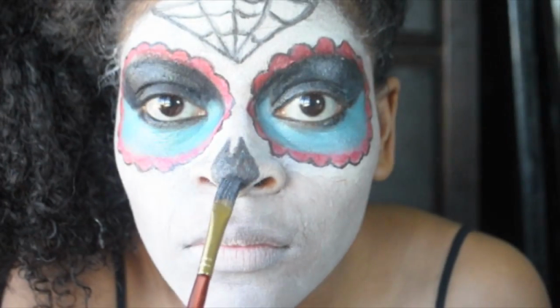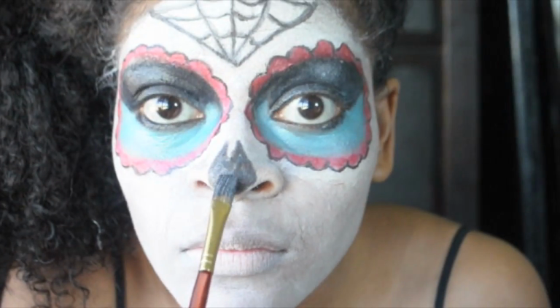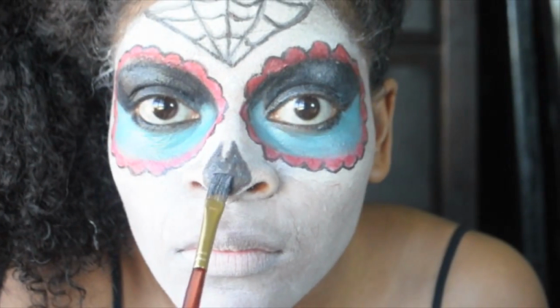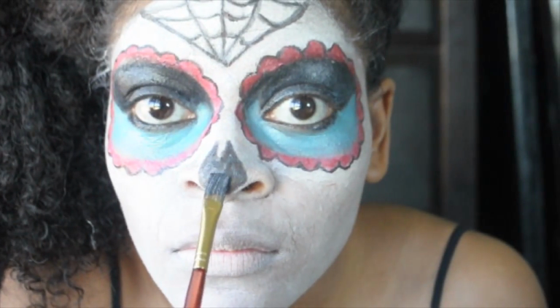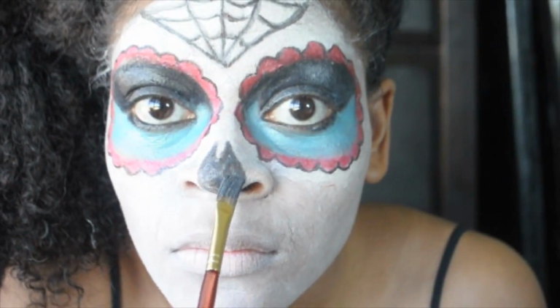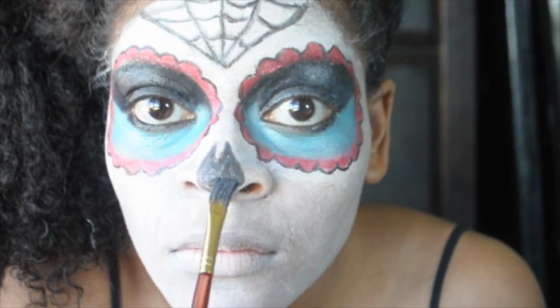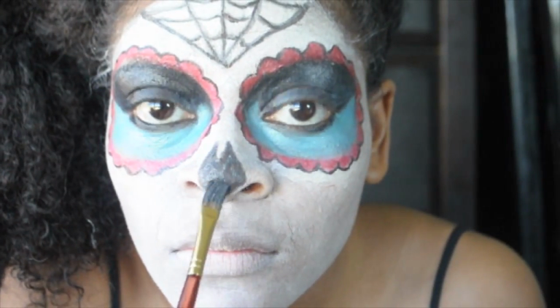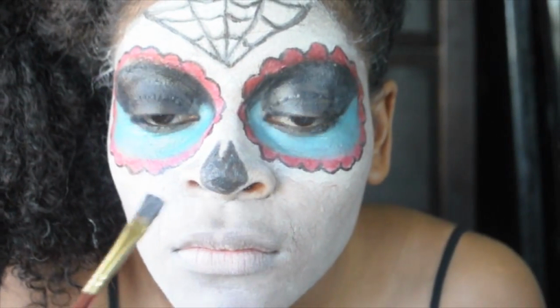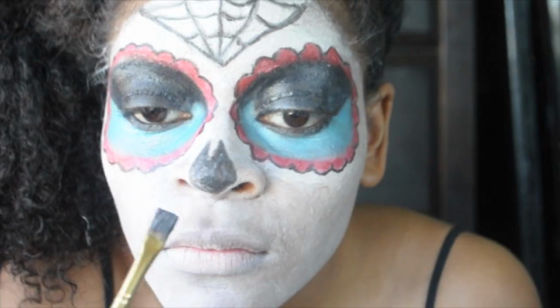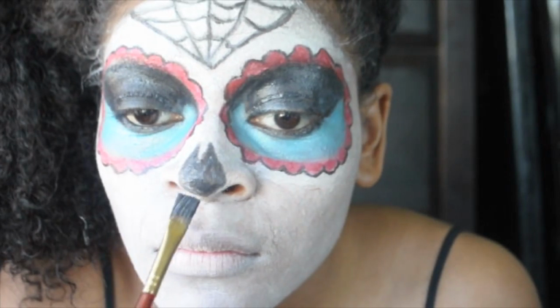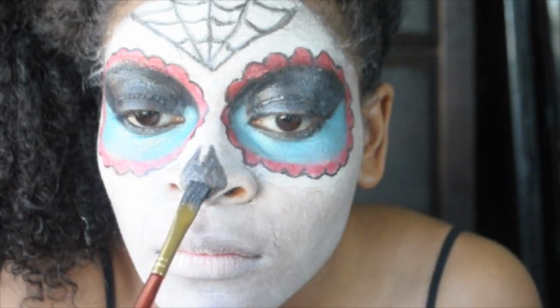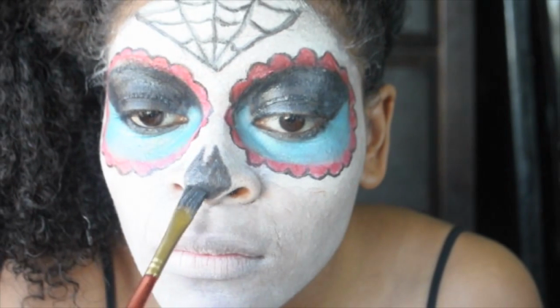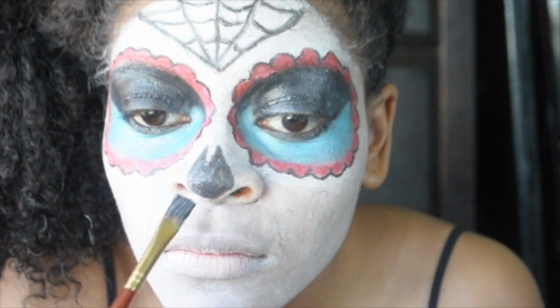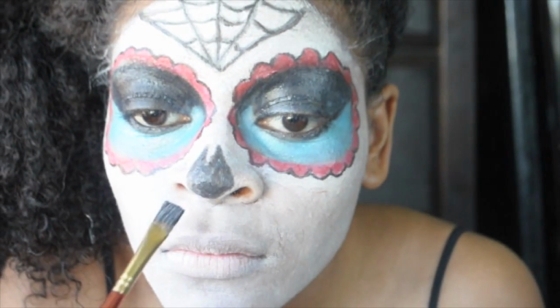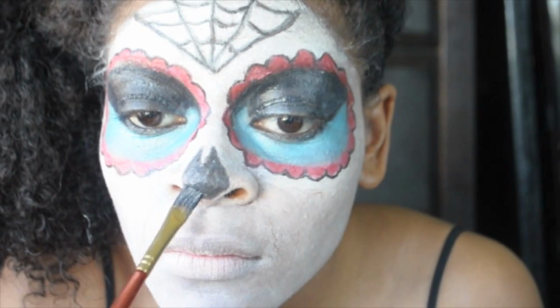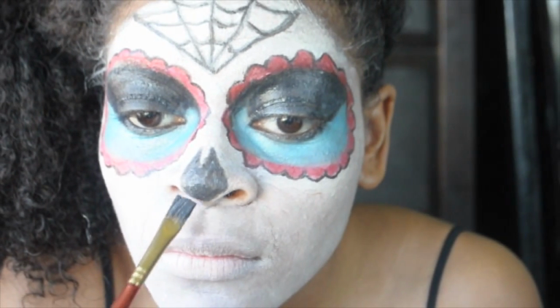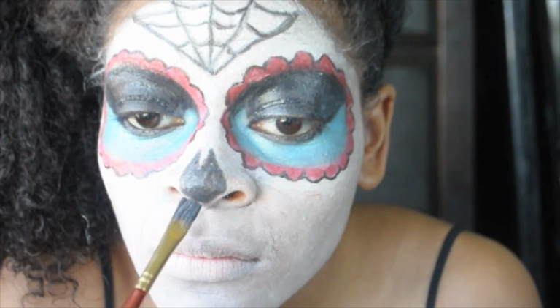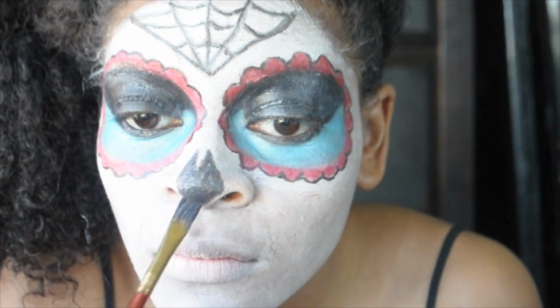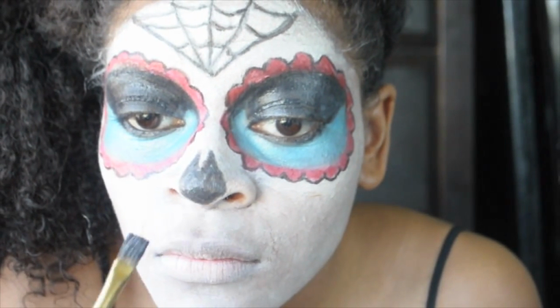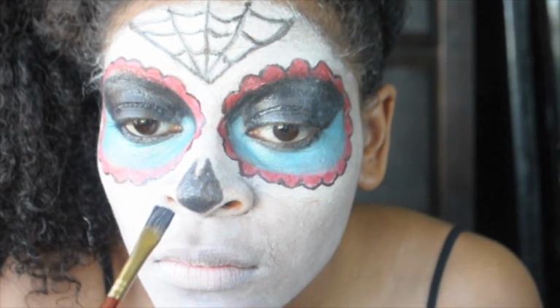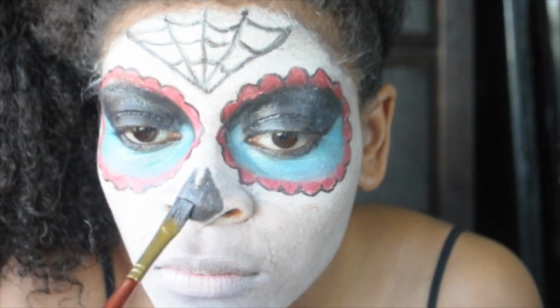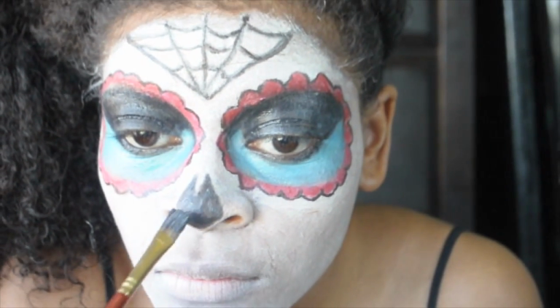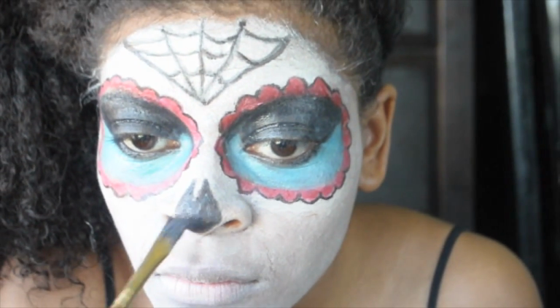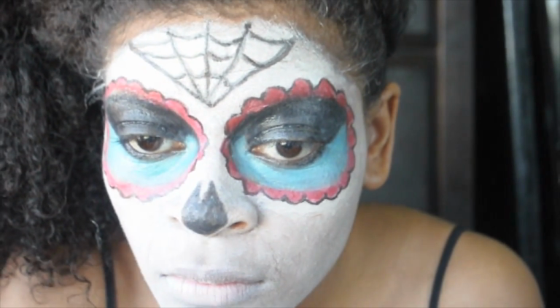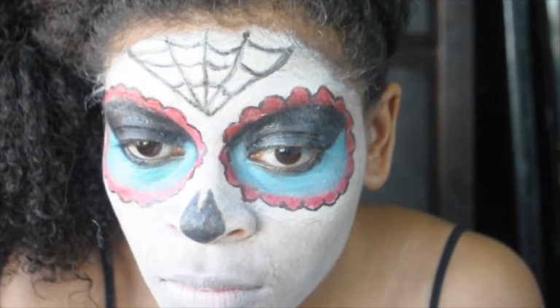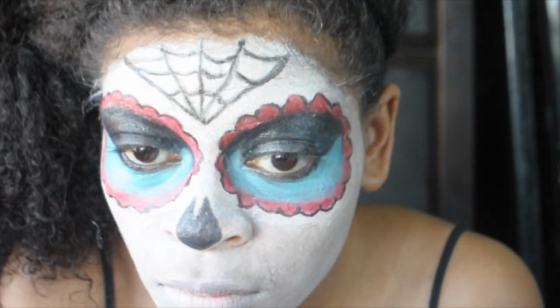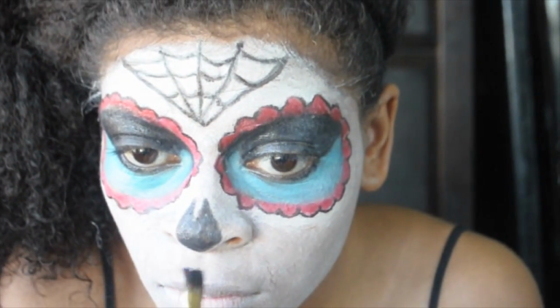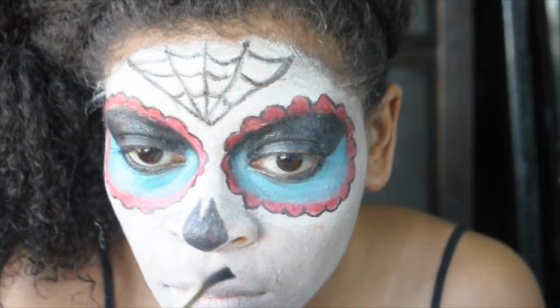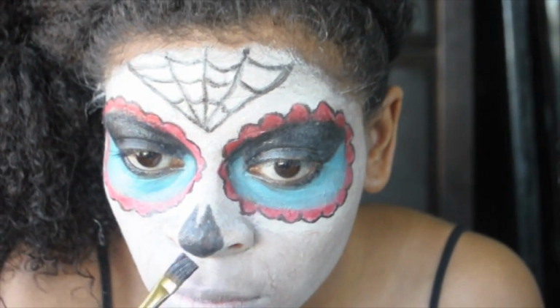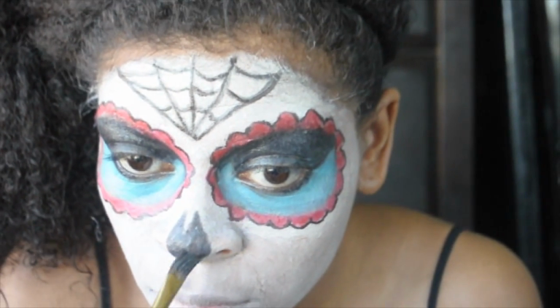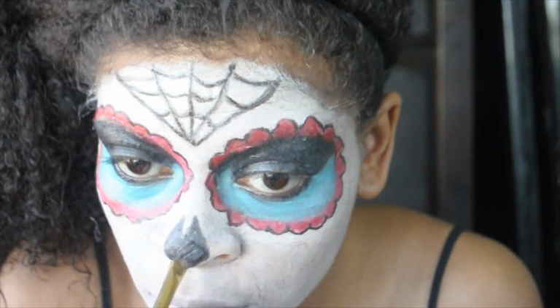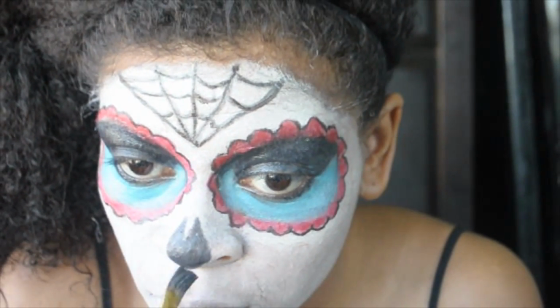To create some depth, we're going to go over it with some black face paint and black eyeshadow.